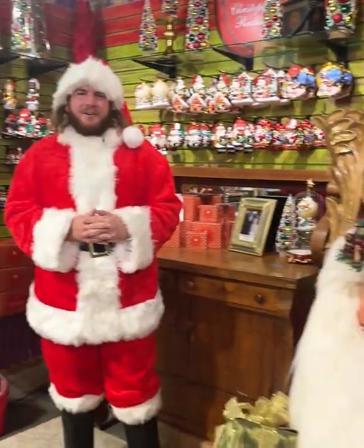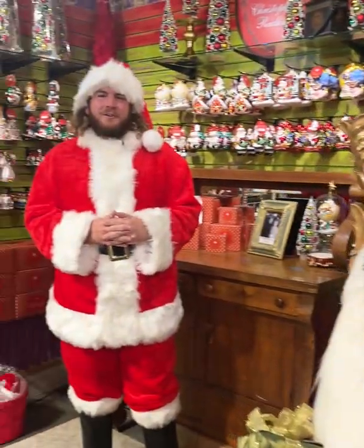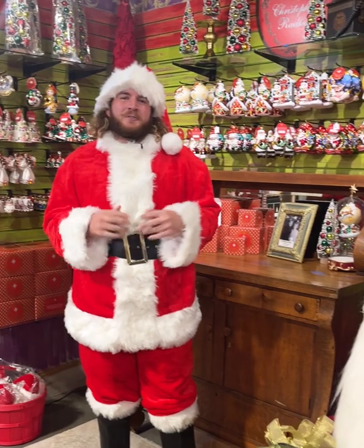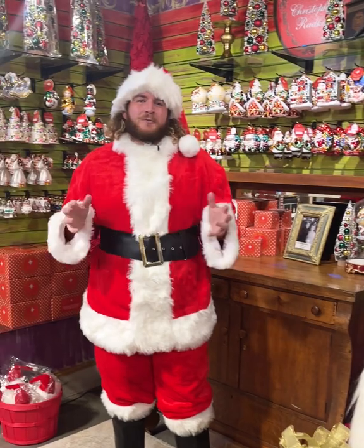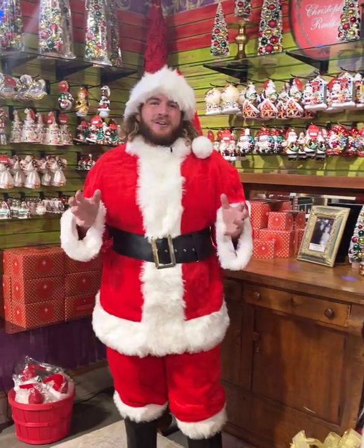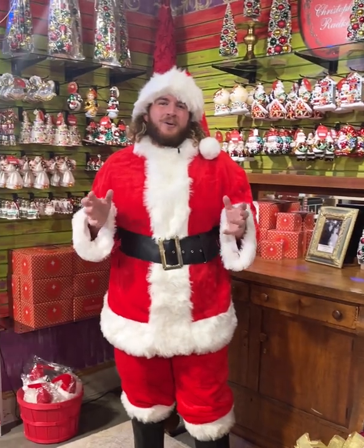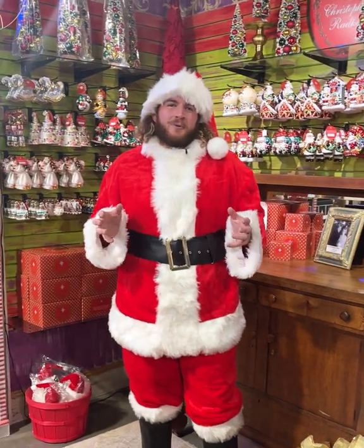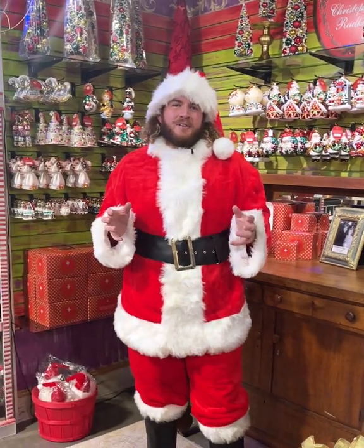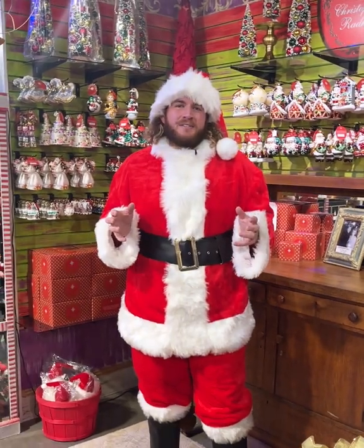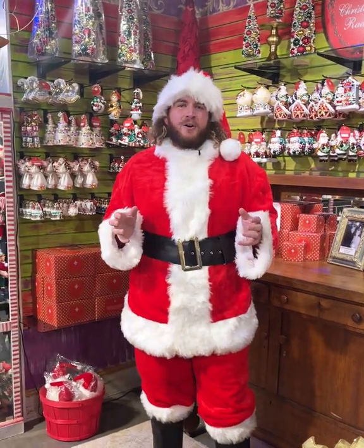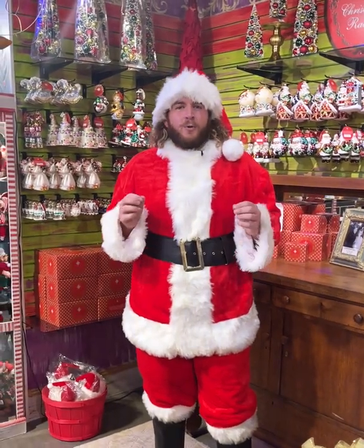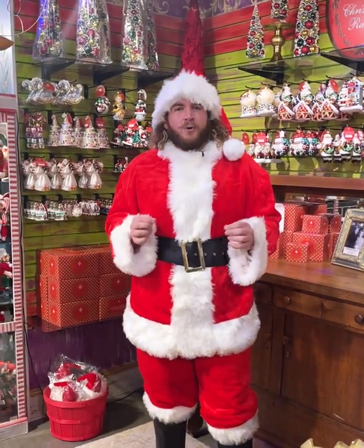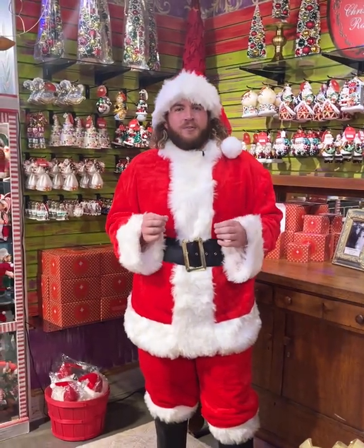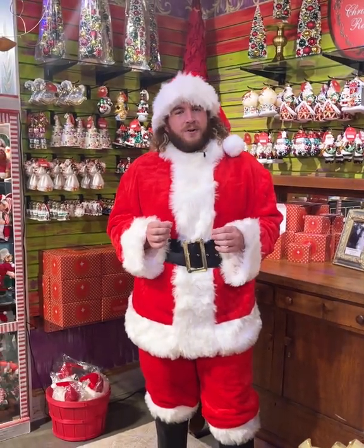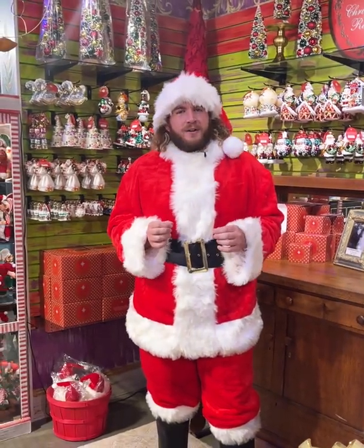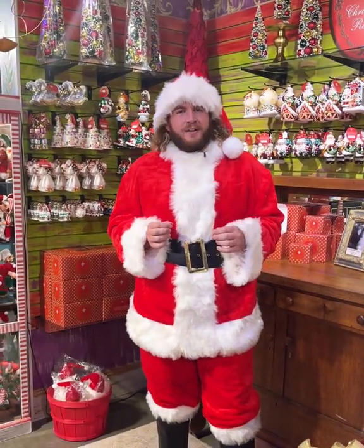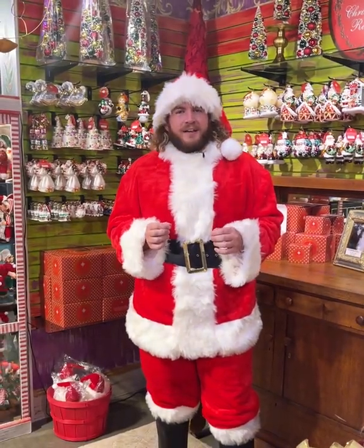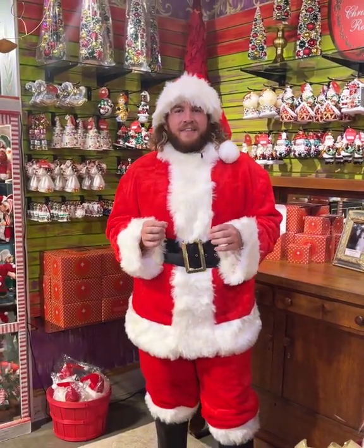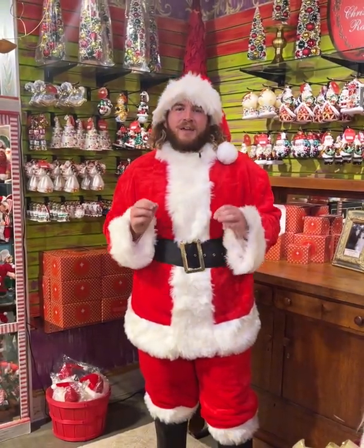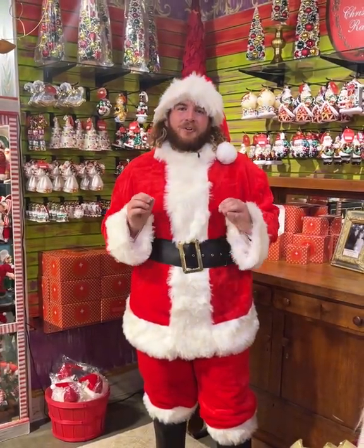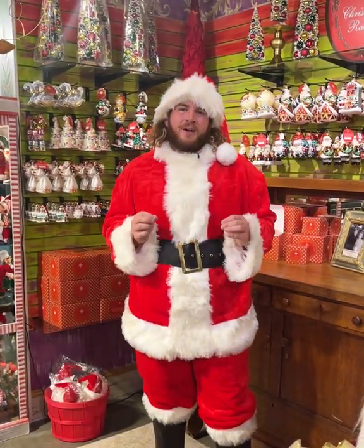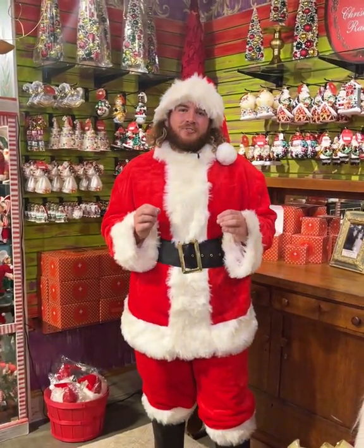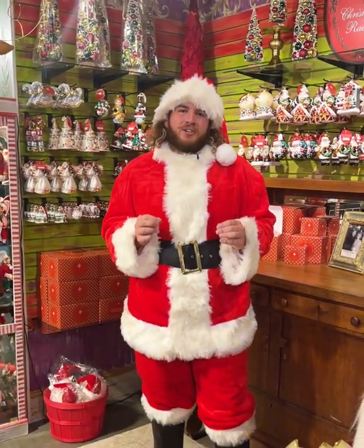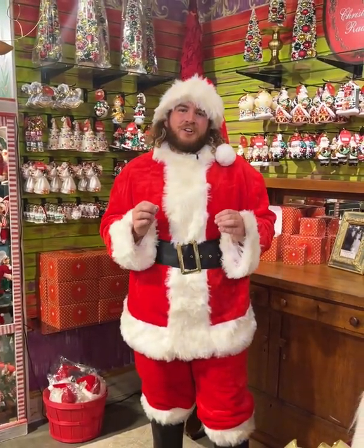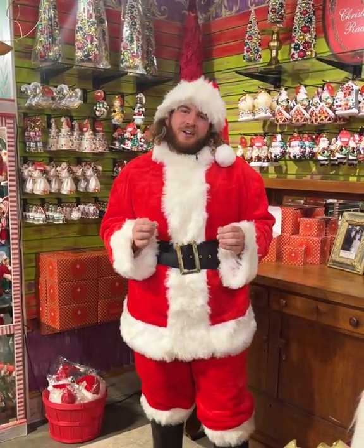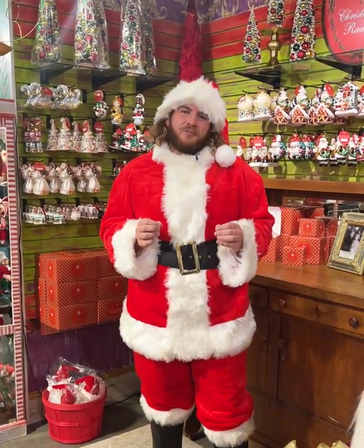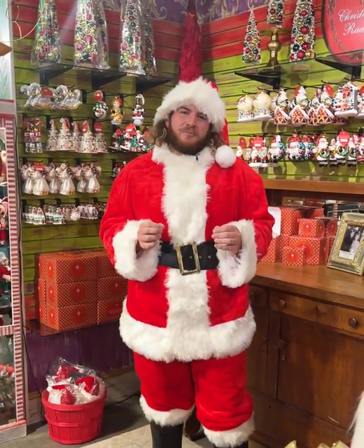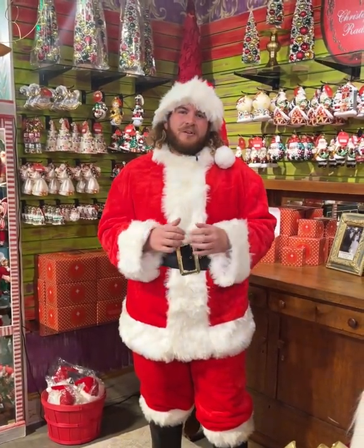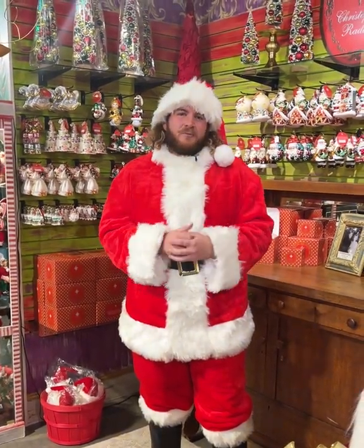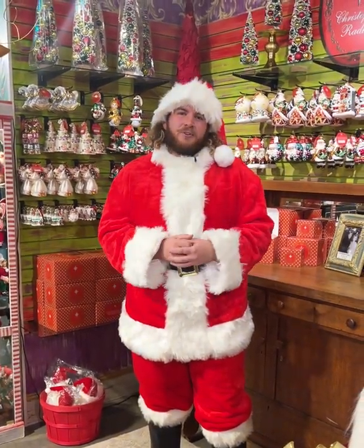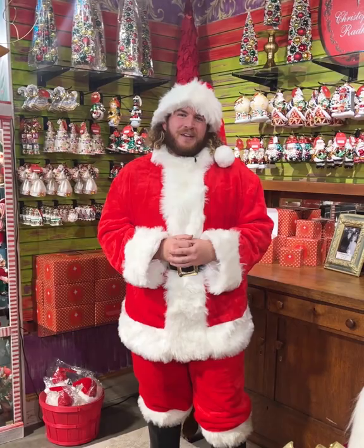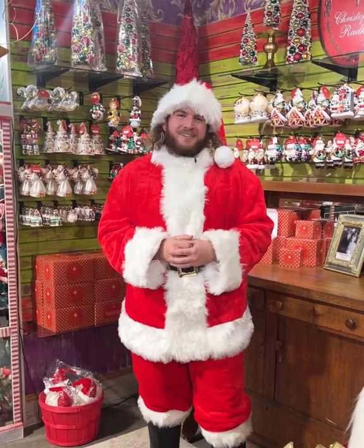Christopher Radco ornaments are a work of heart and they make a great treasure heirloom for your family.